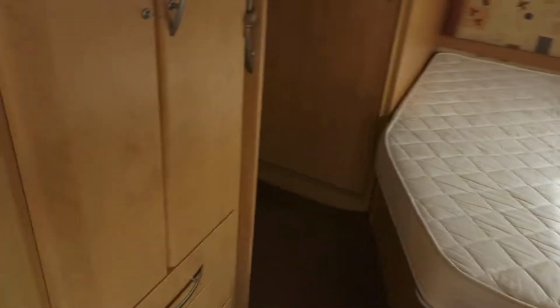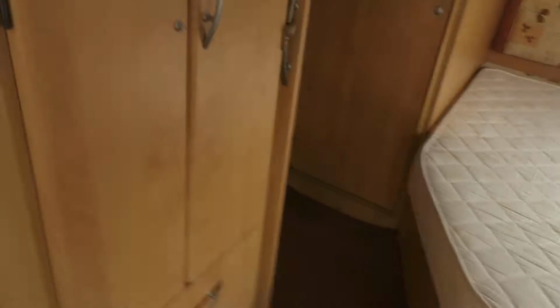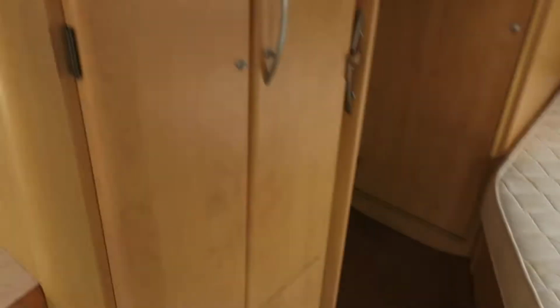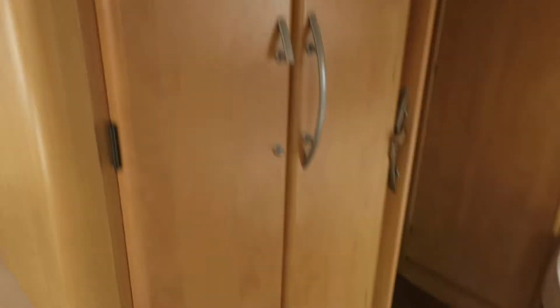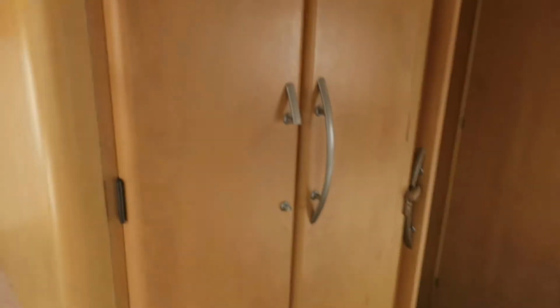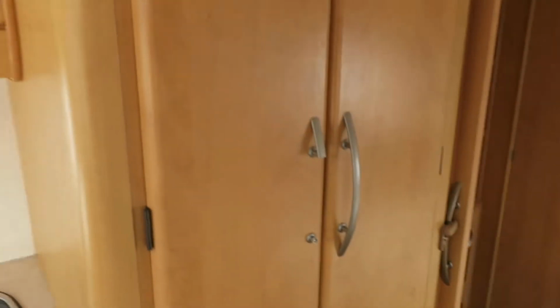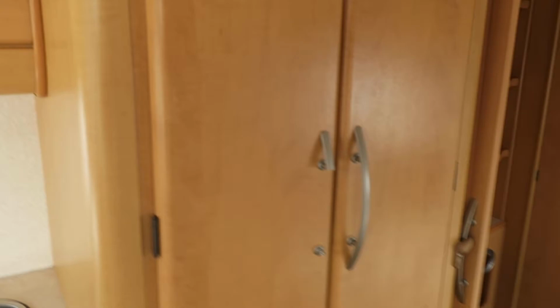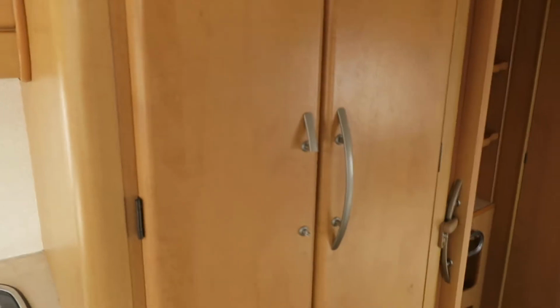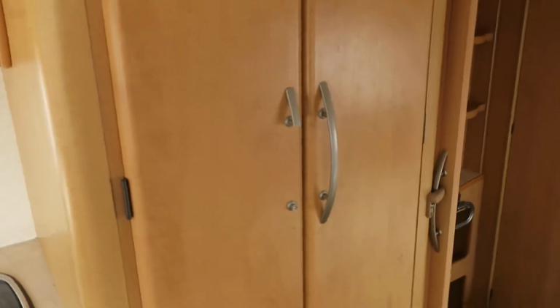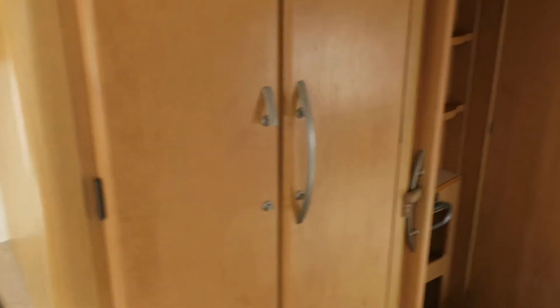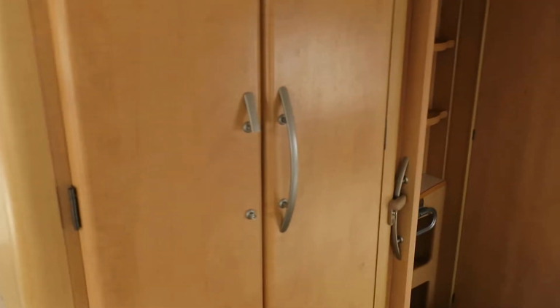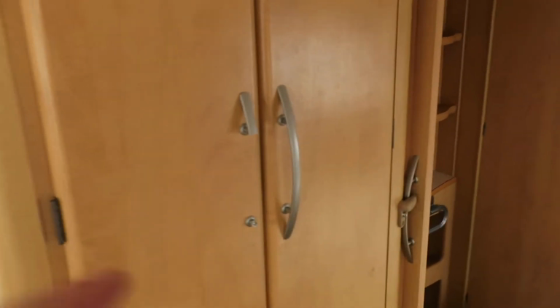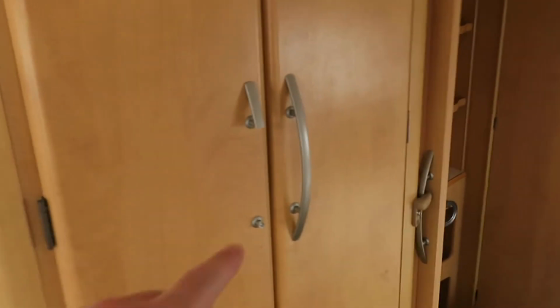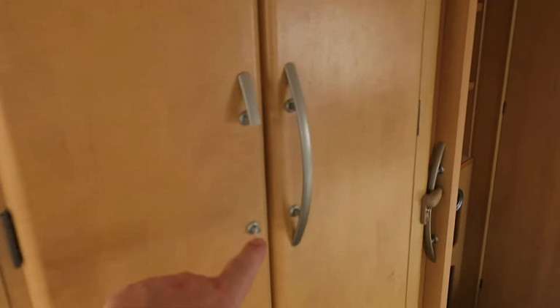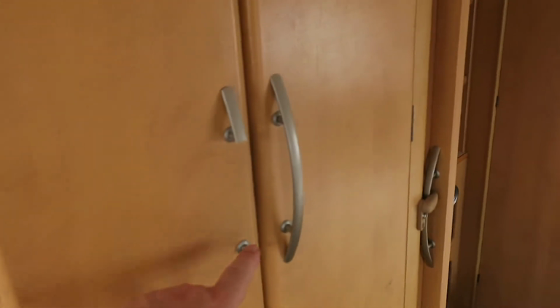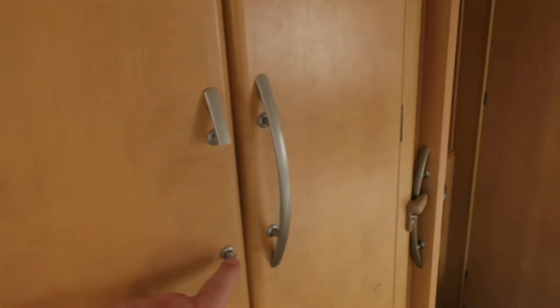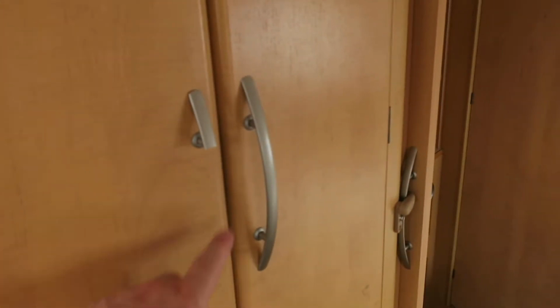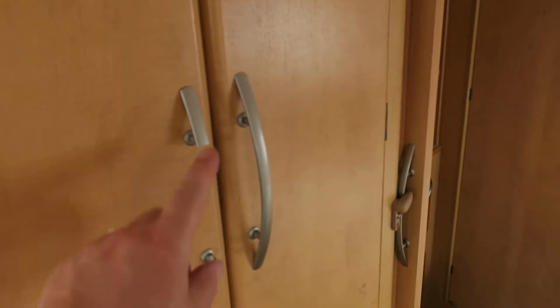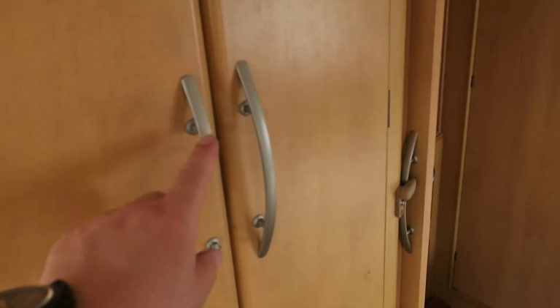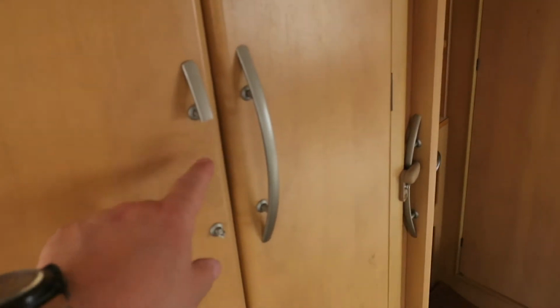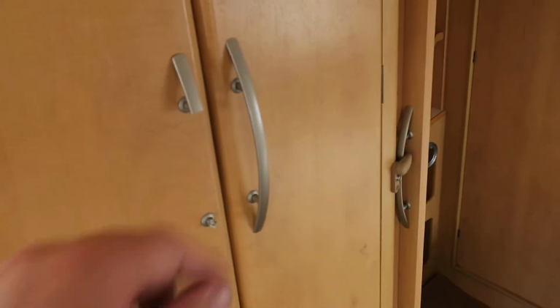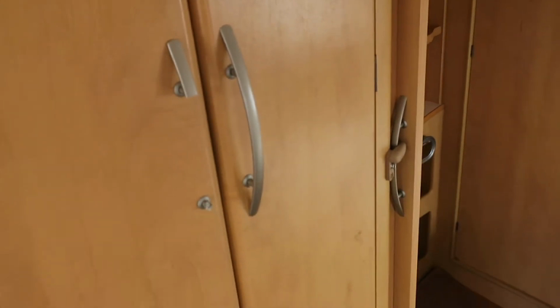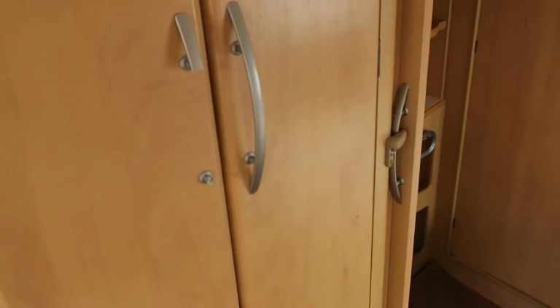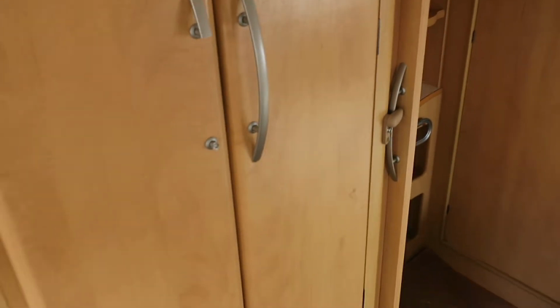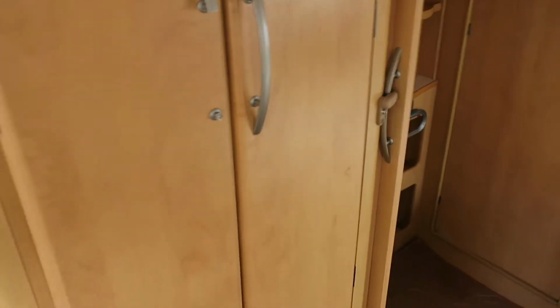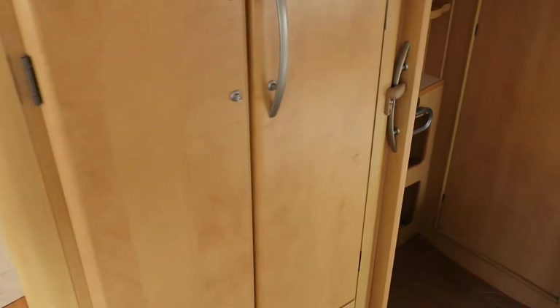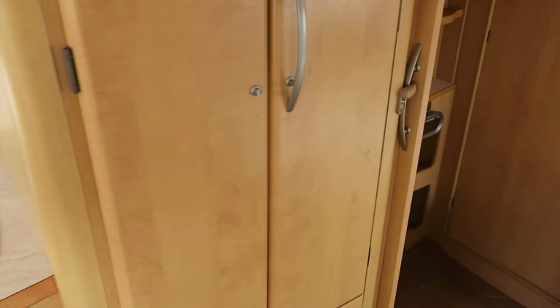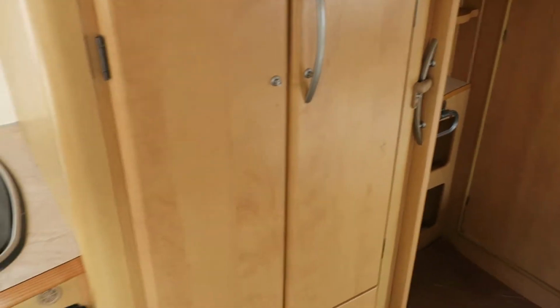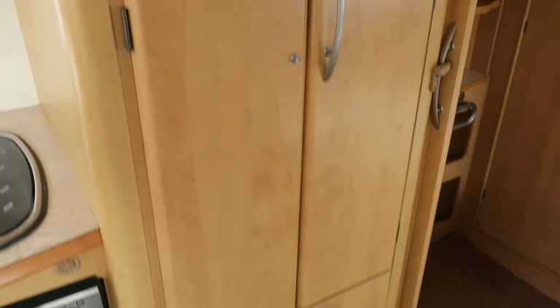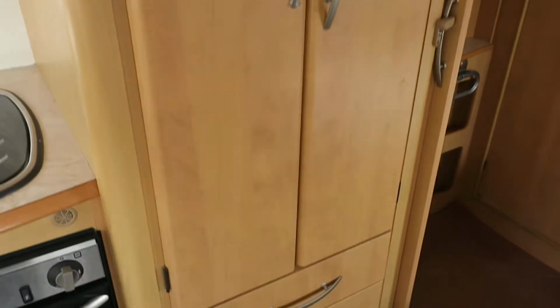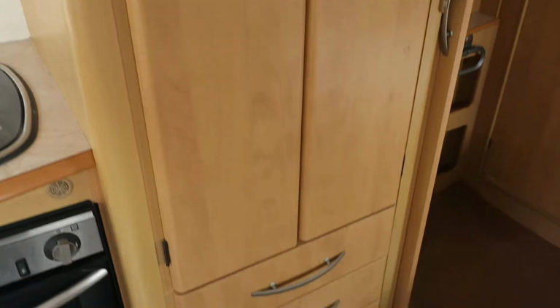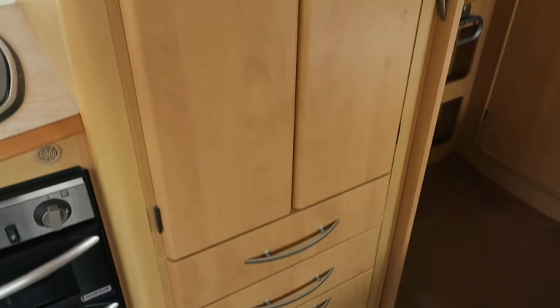There is your wardrobe. Look at that broken handle — I think we'd have to replace that for you.